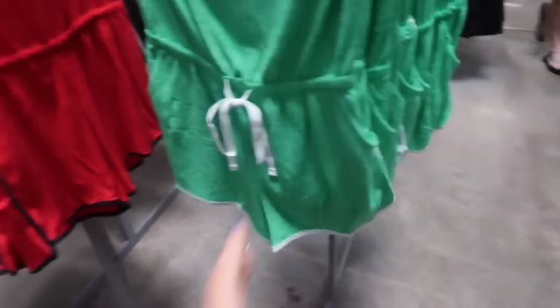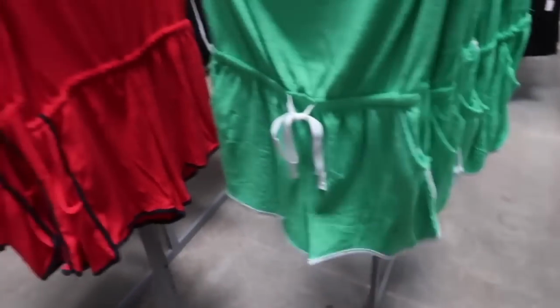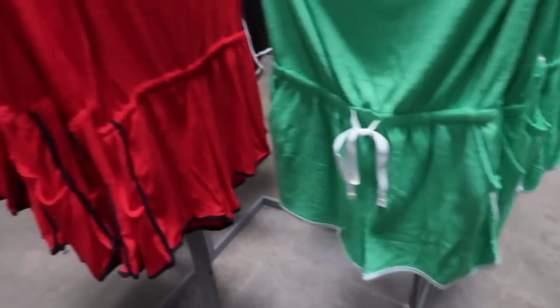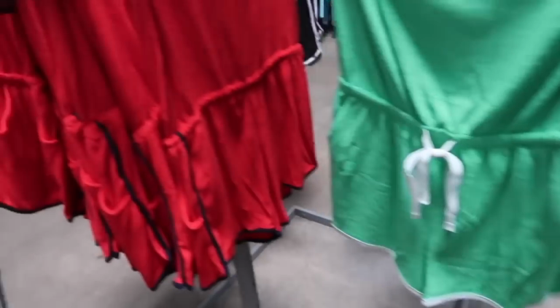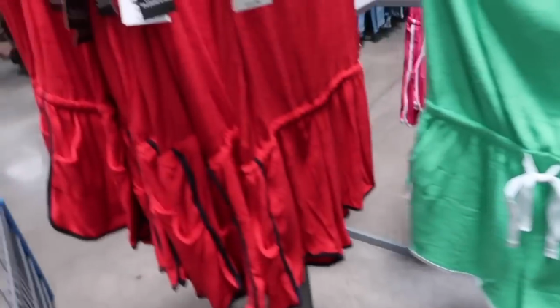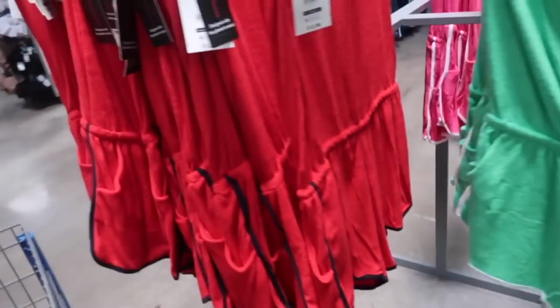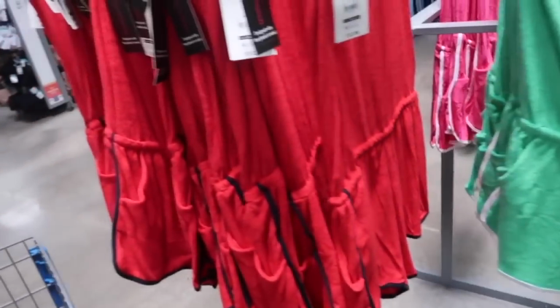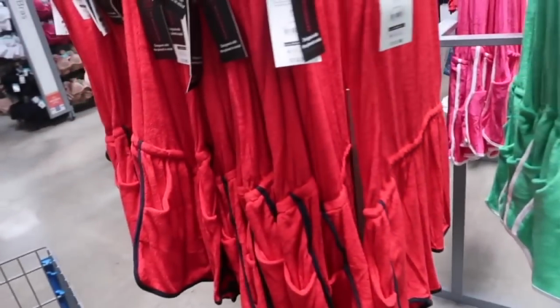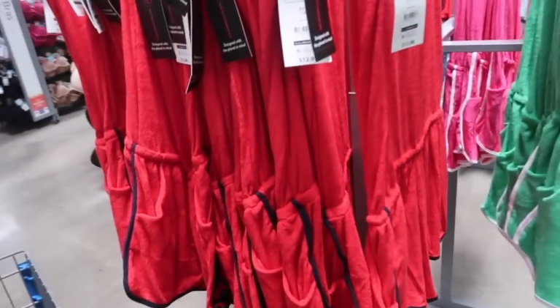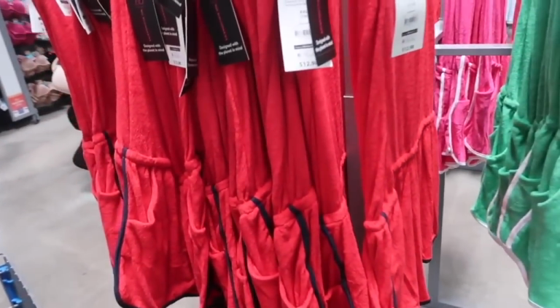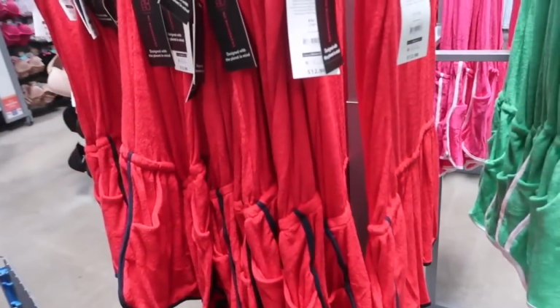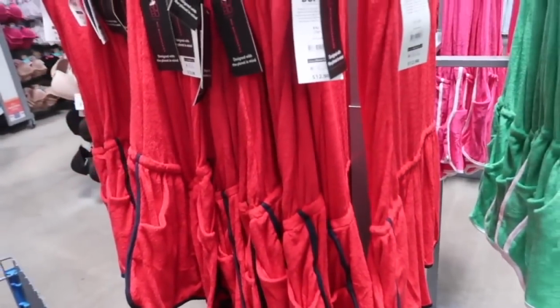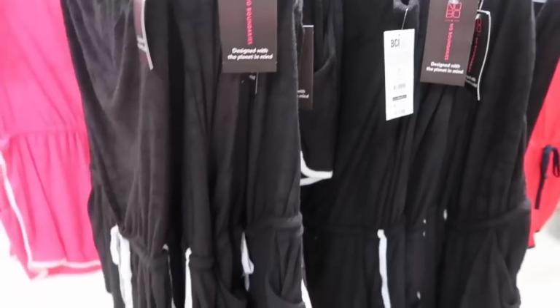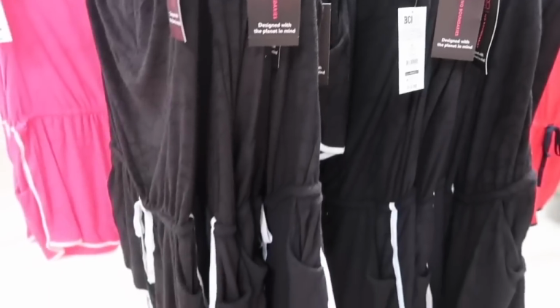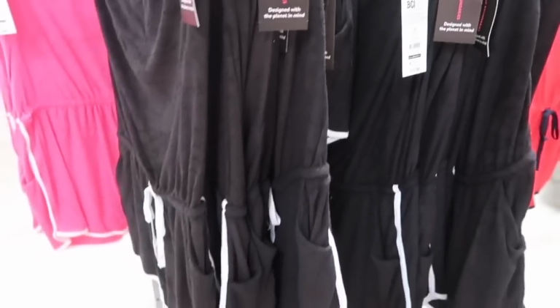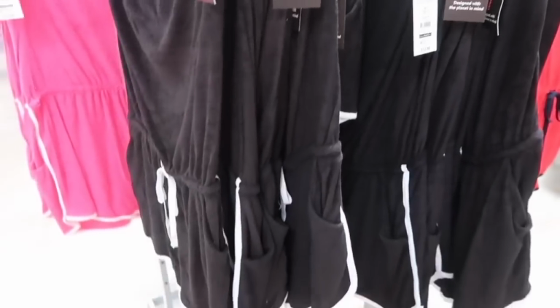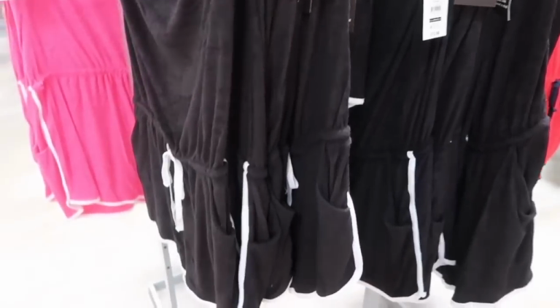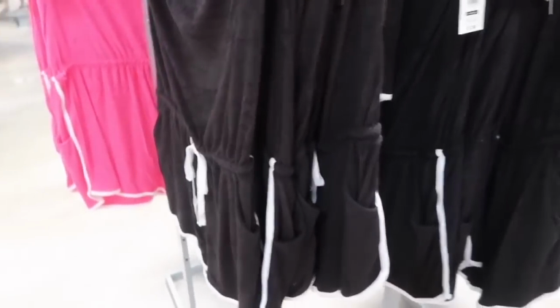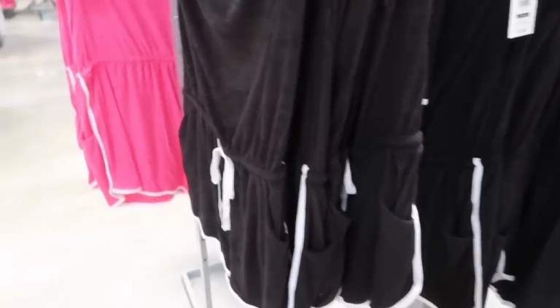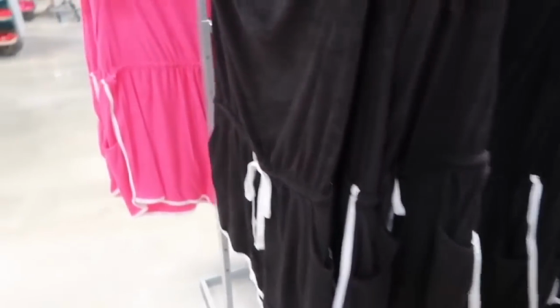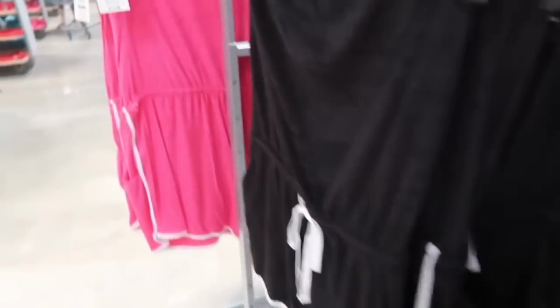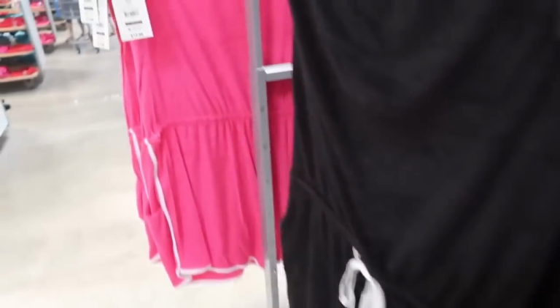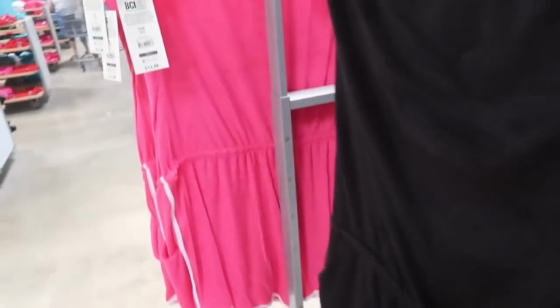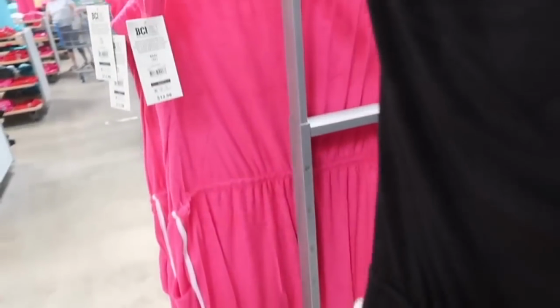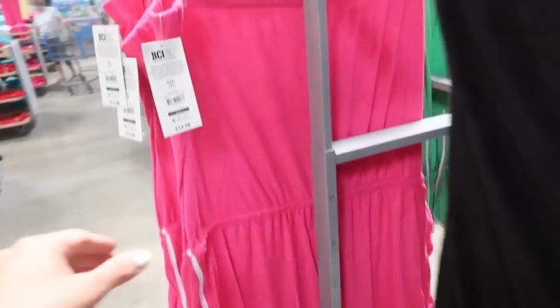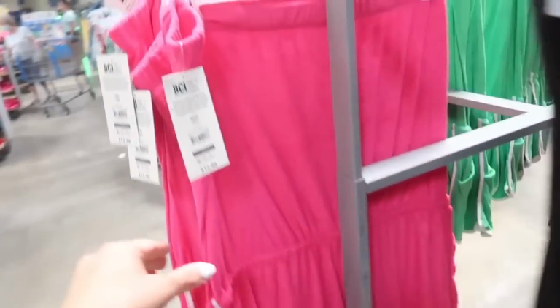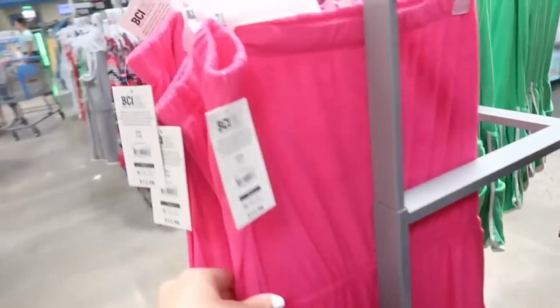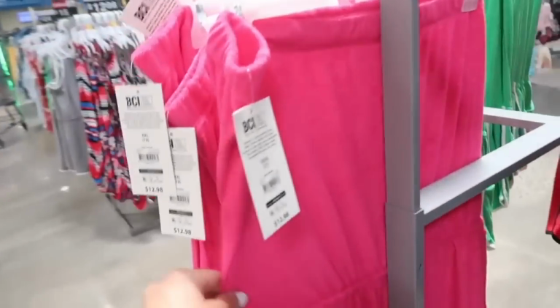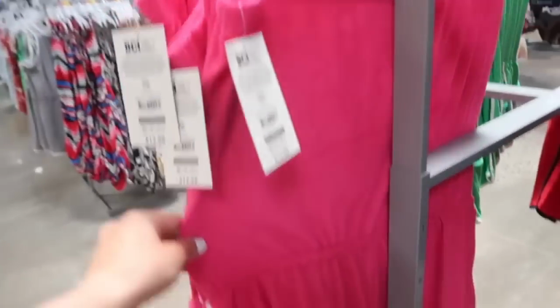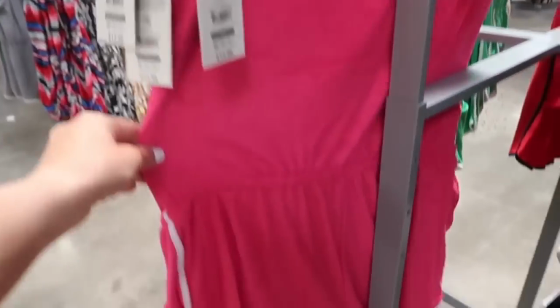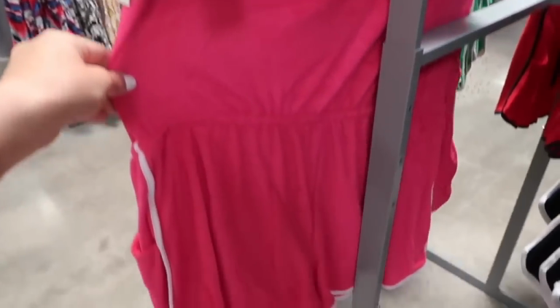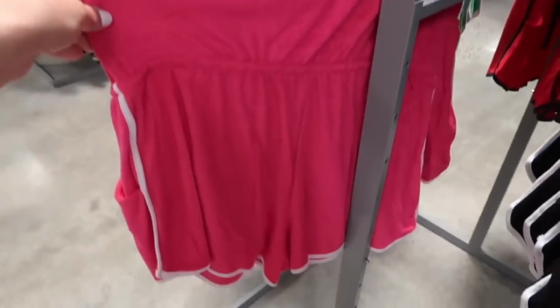Also there's red with navy, black with white, and then the fuchsia with the white.